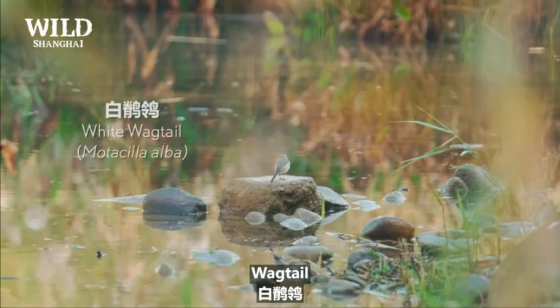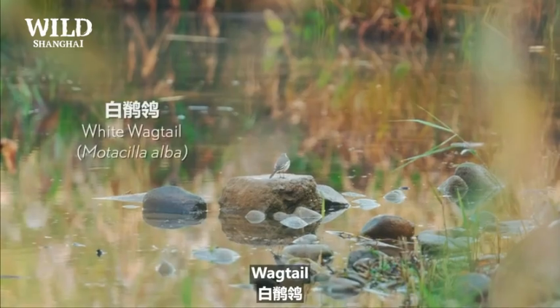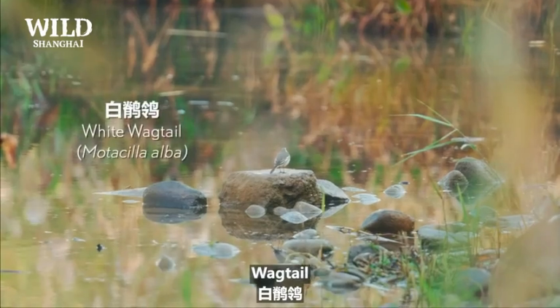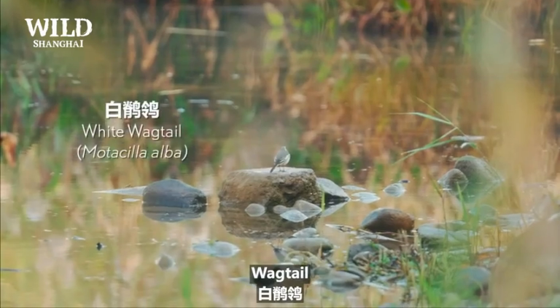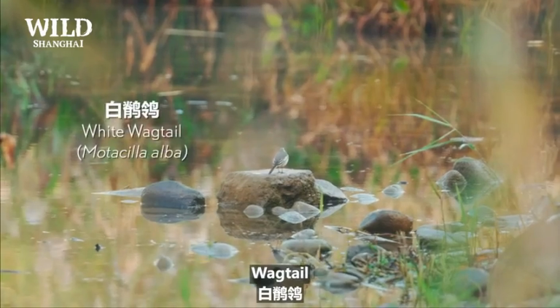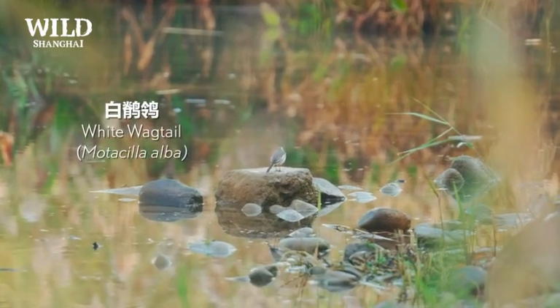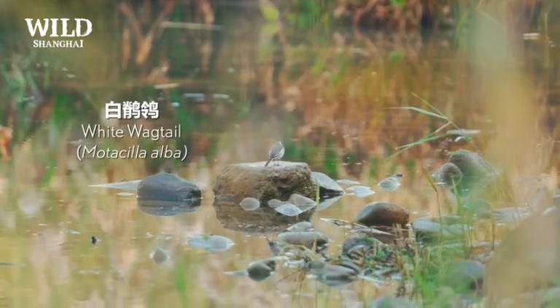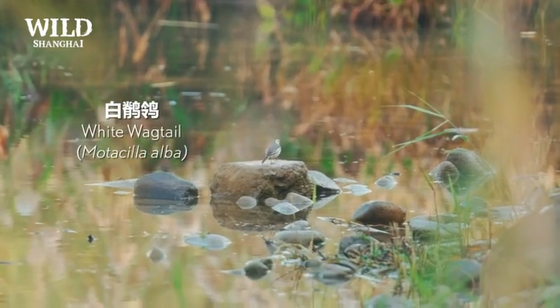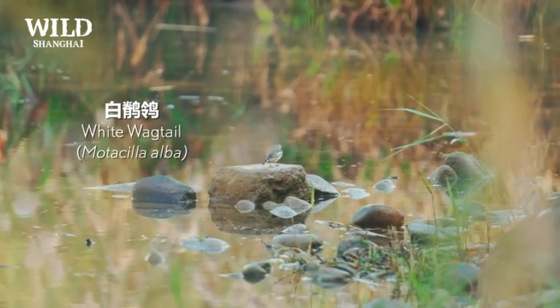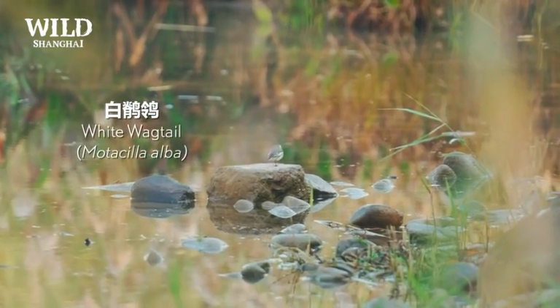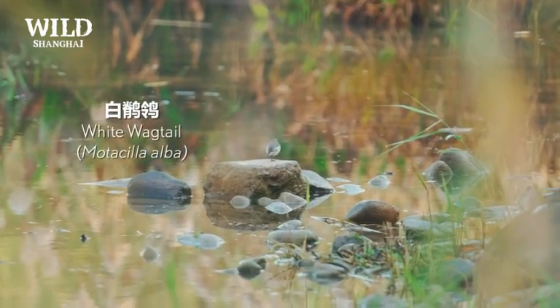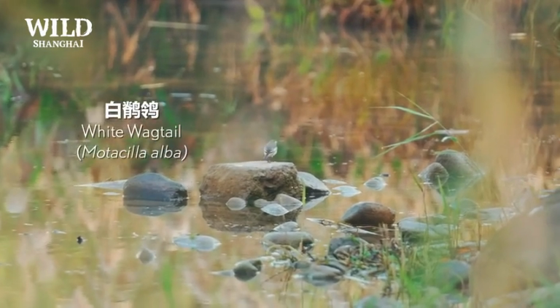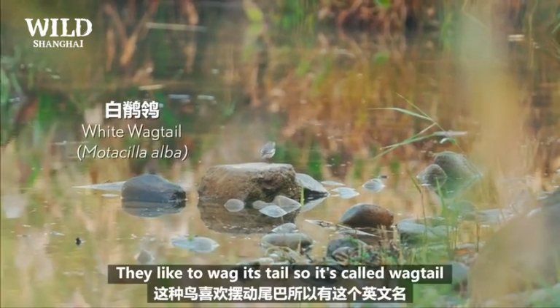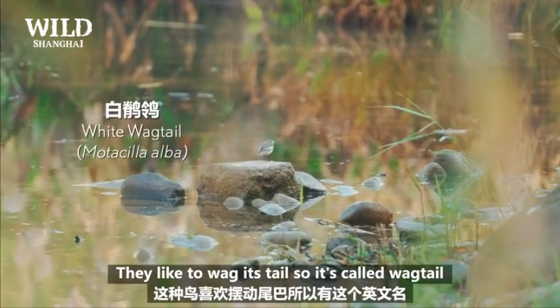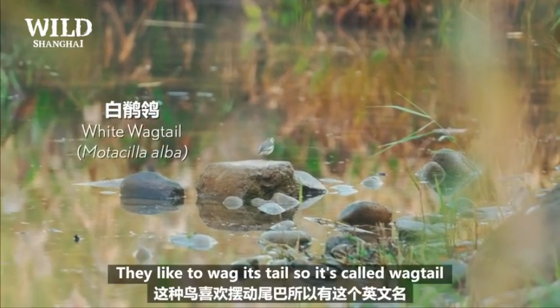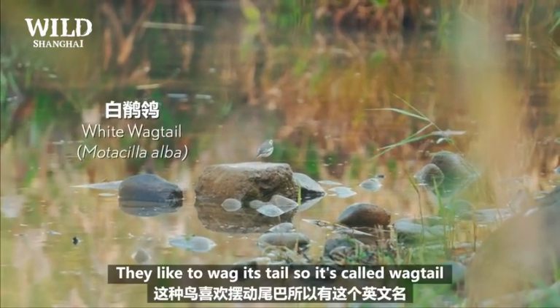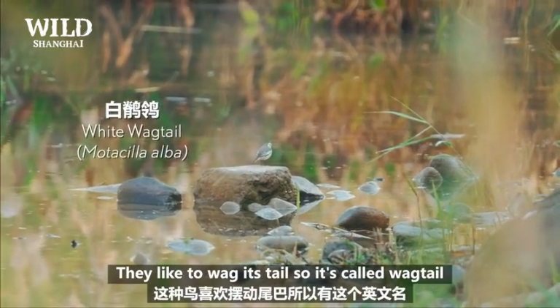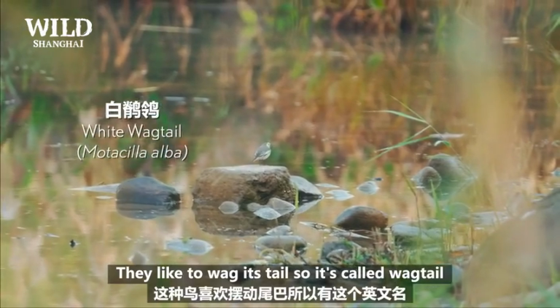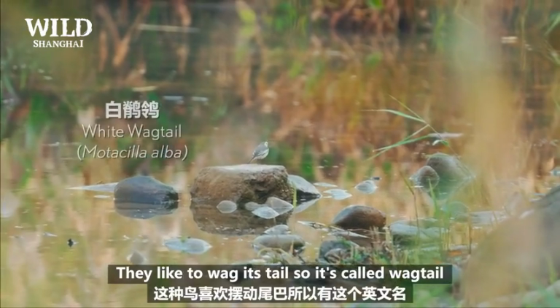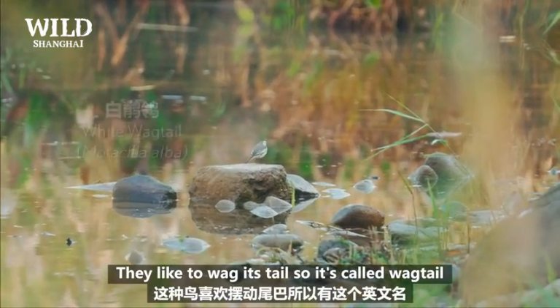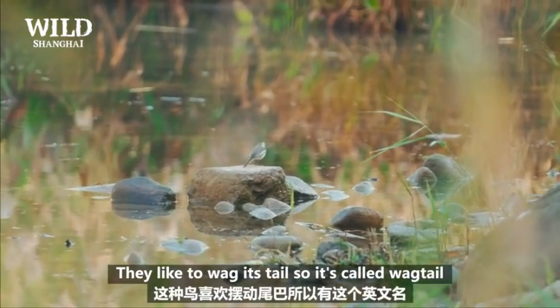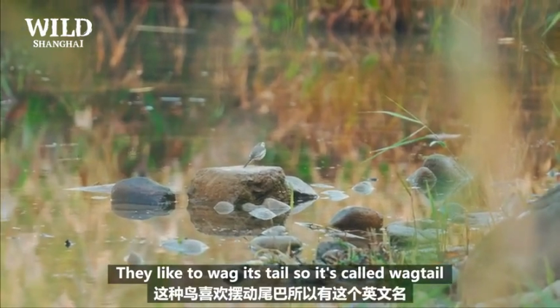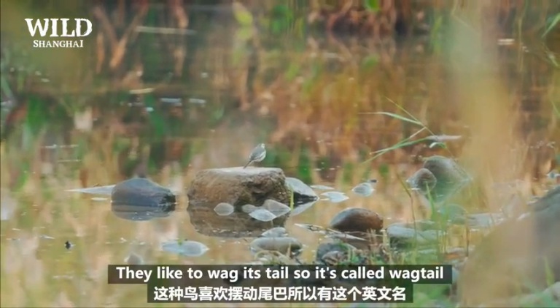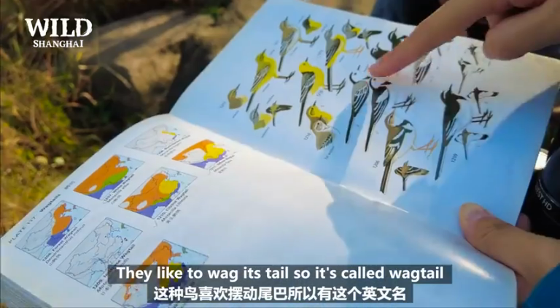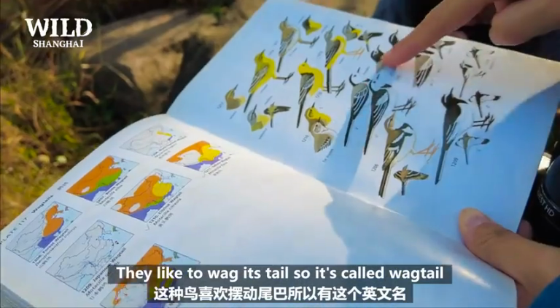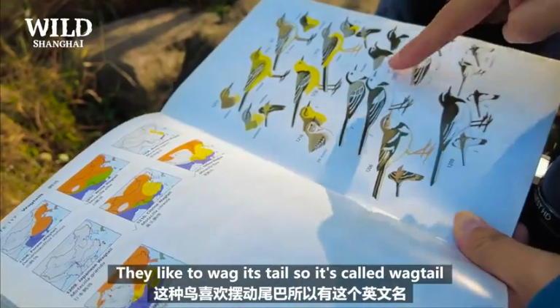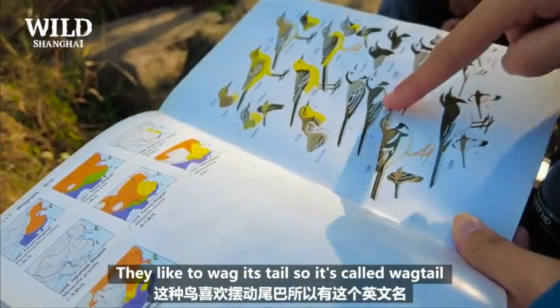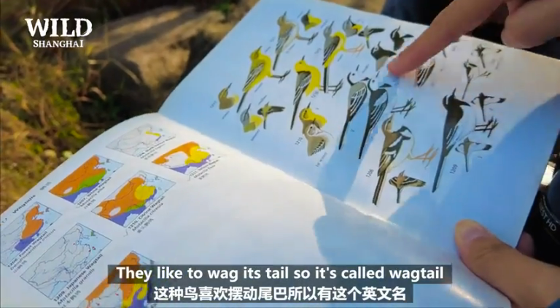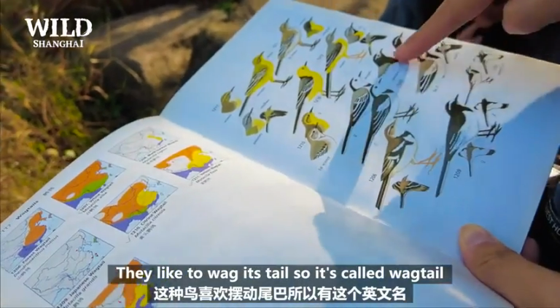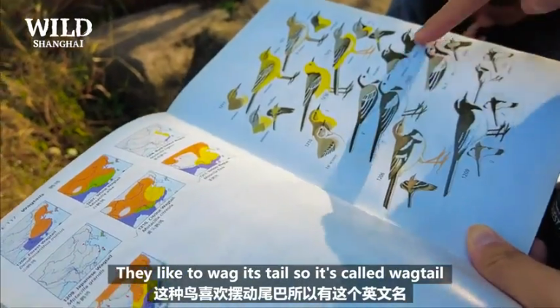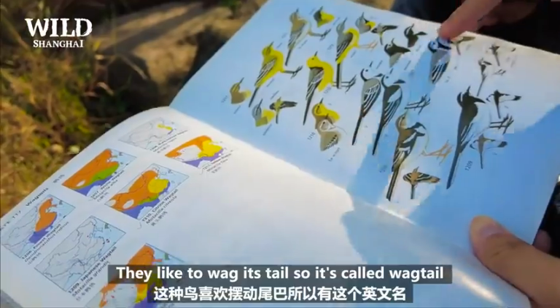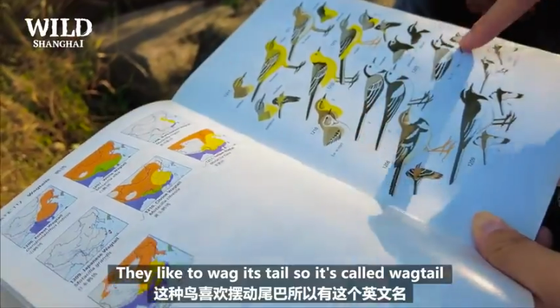Wagtail. They like to wag their tail, so it's called wagtail.